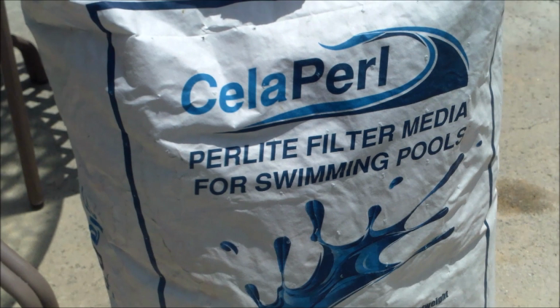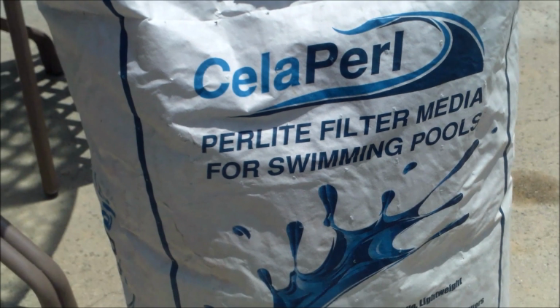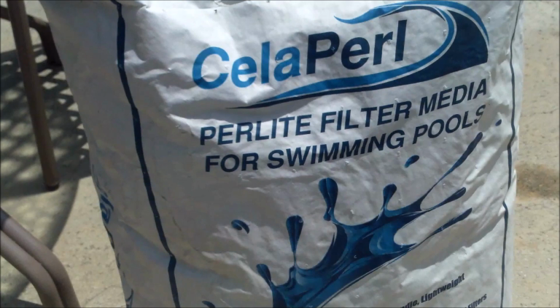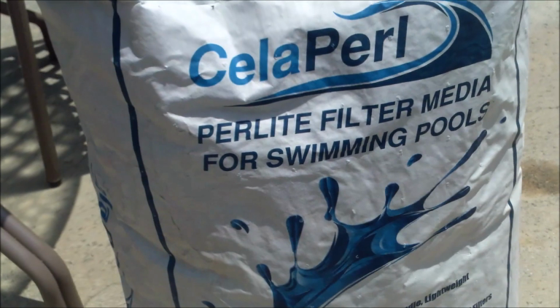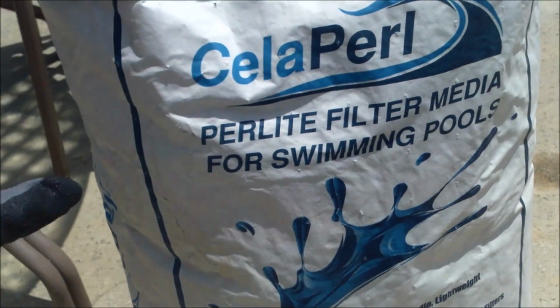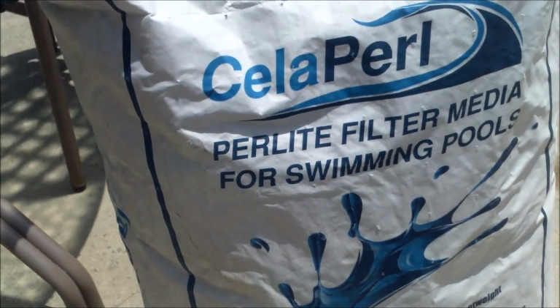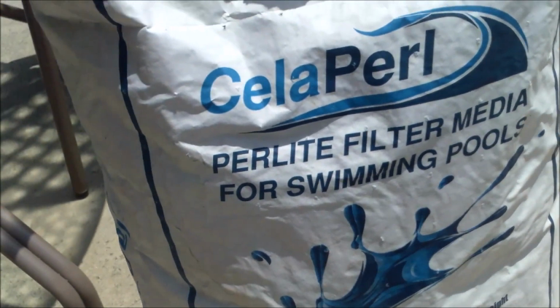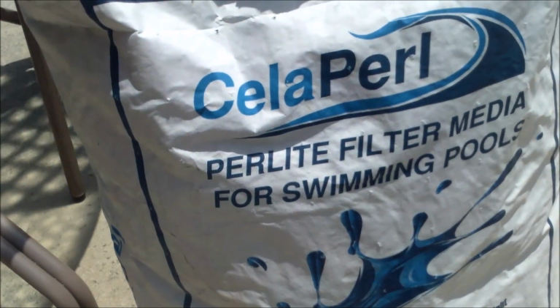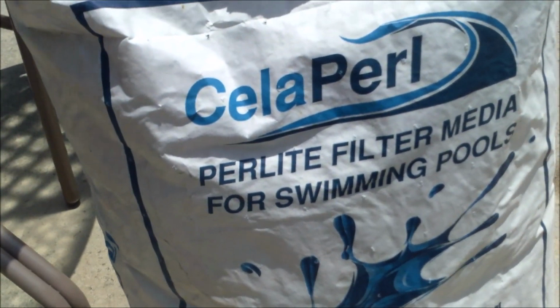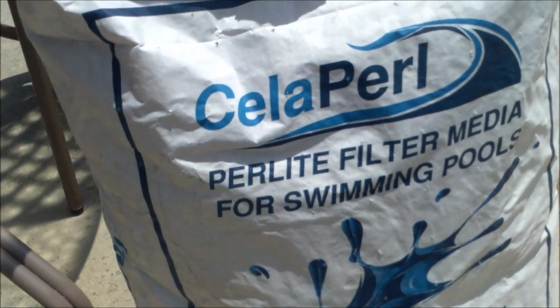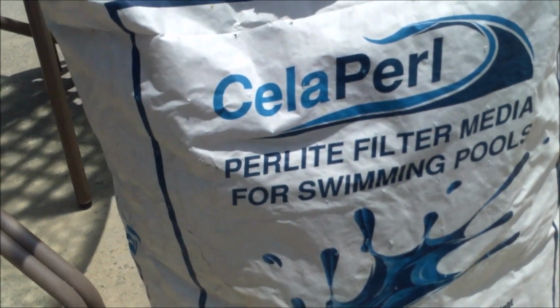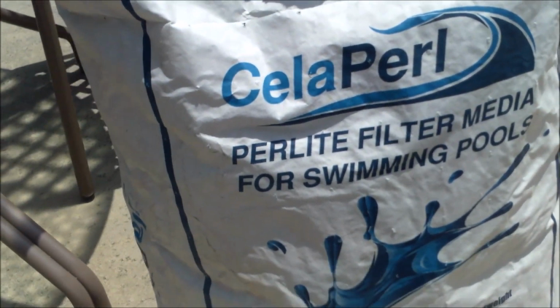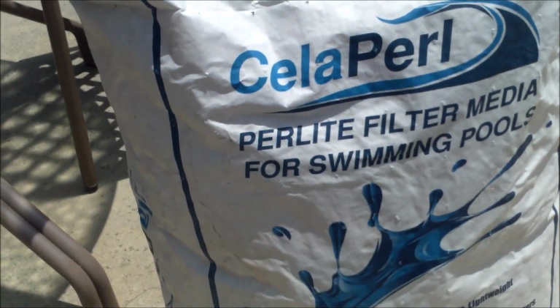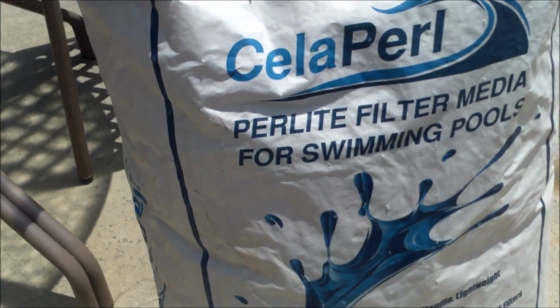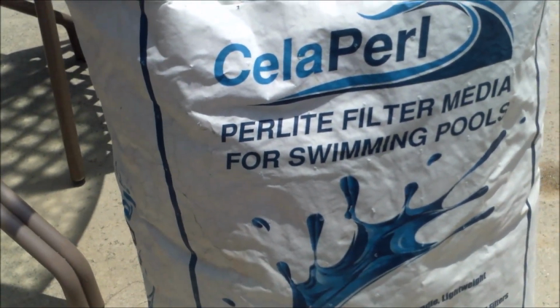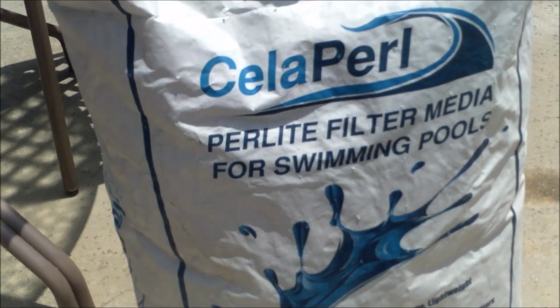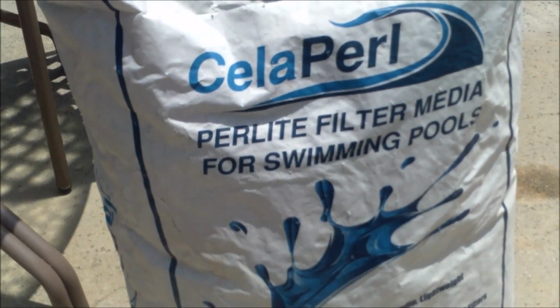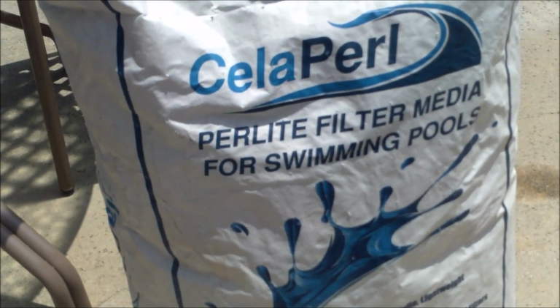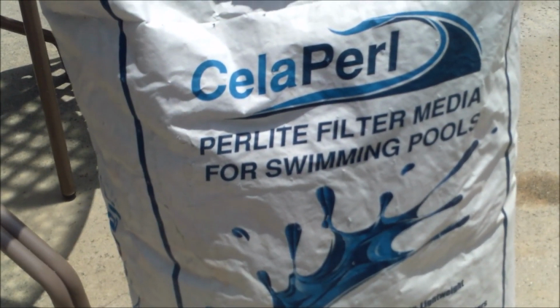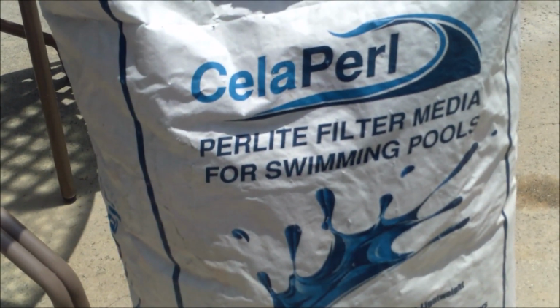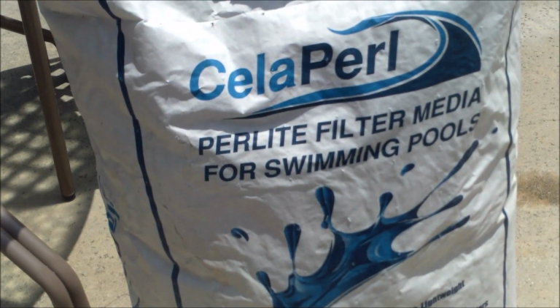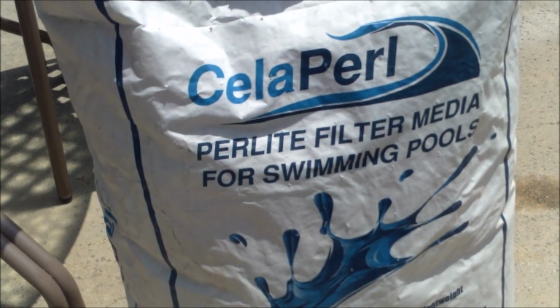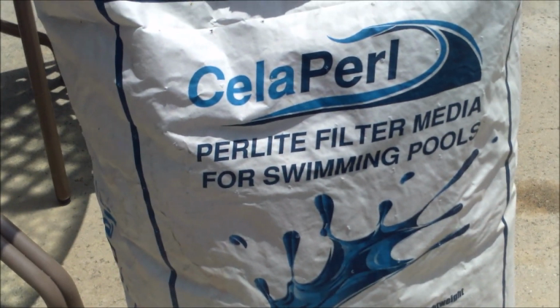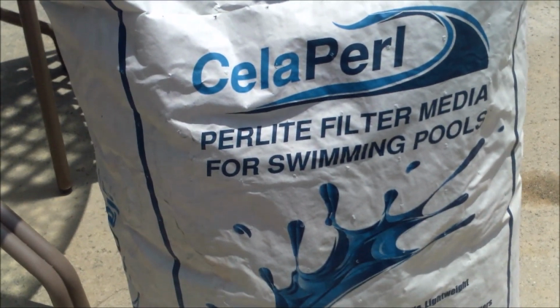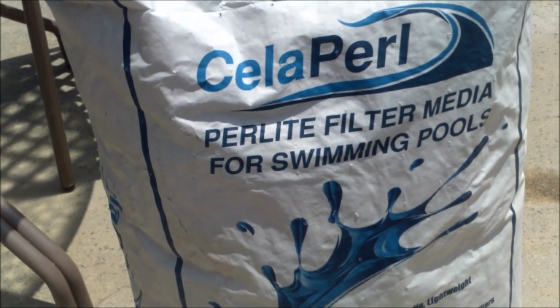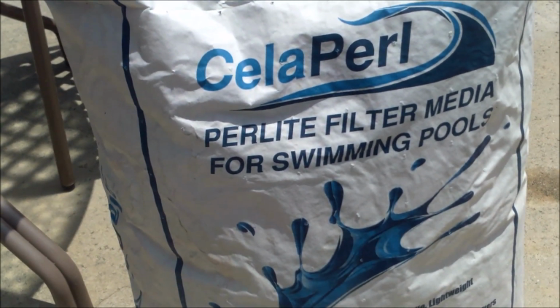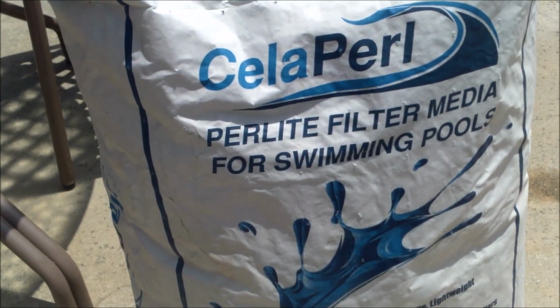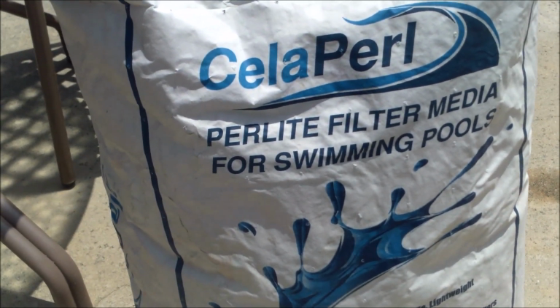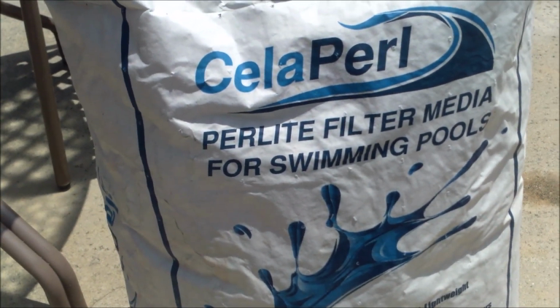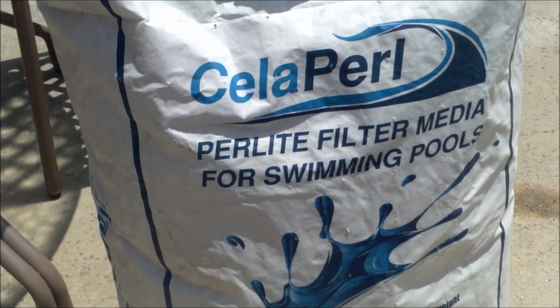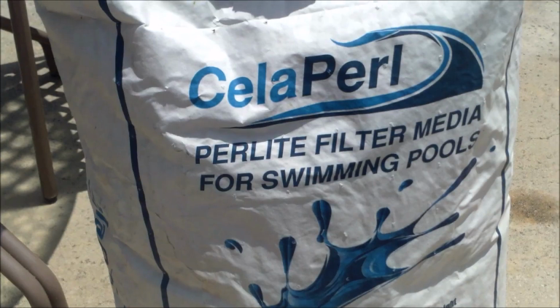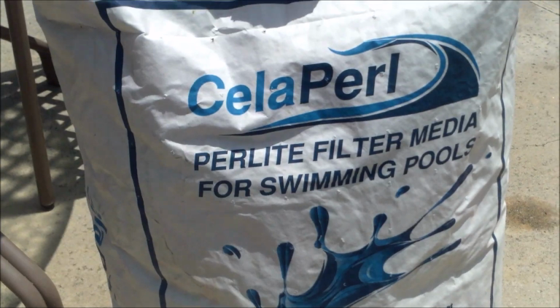I'll check back here in five months. I'll clean the filter and also provide monthly updates on how the pool is looking.